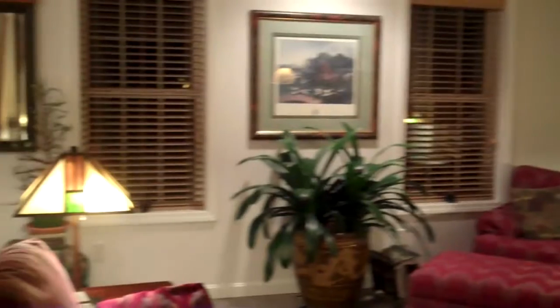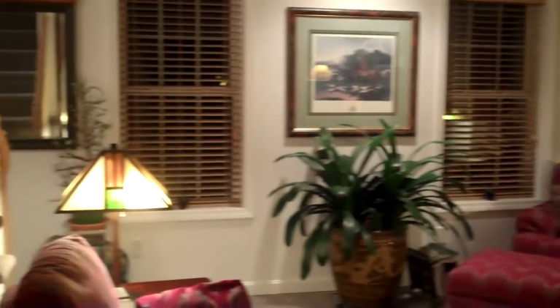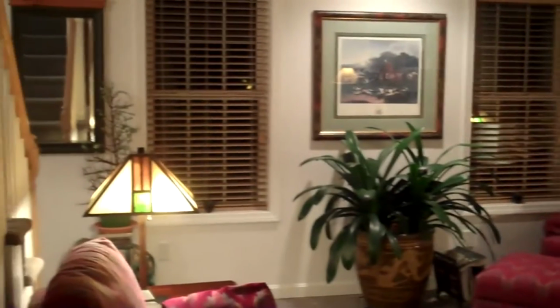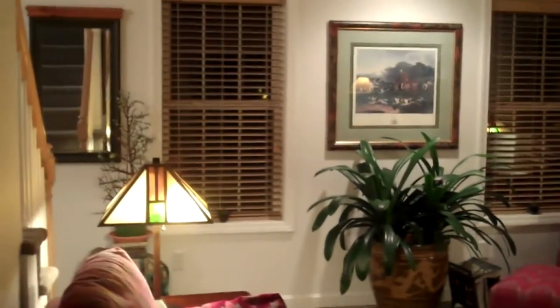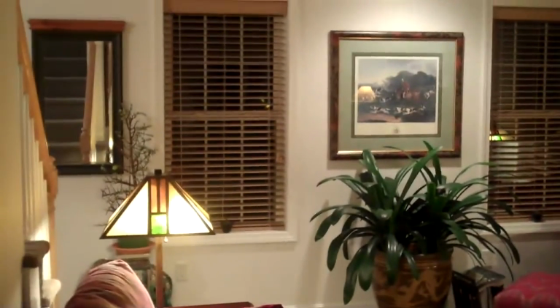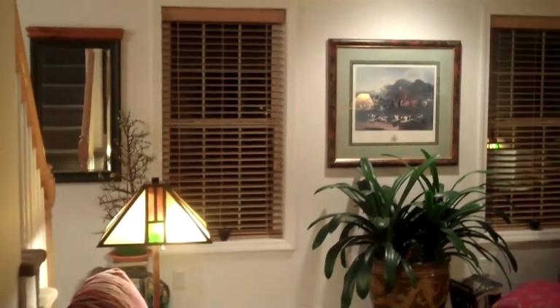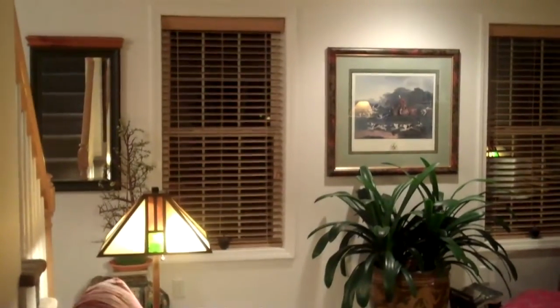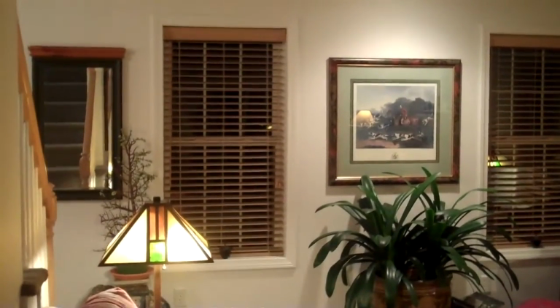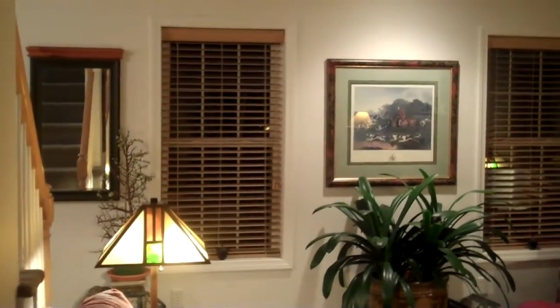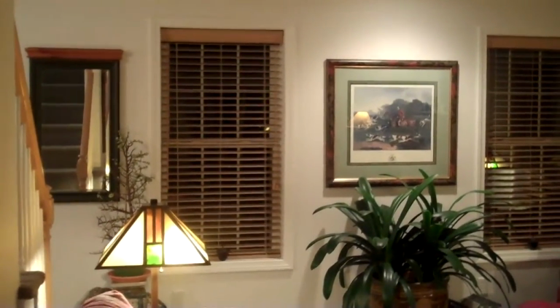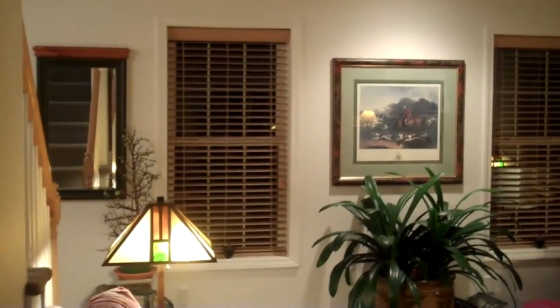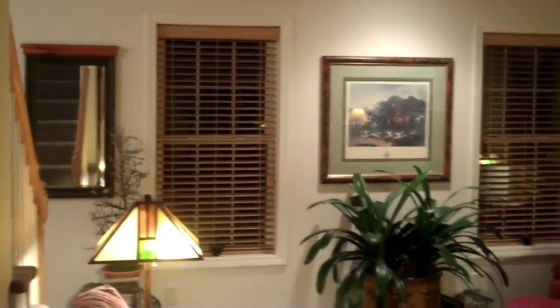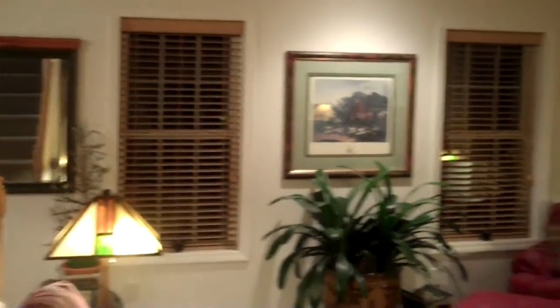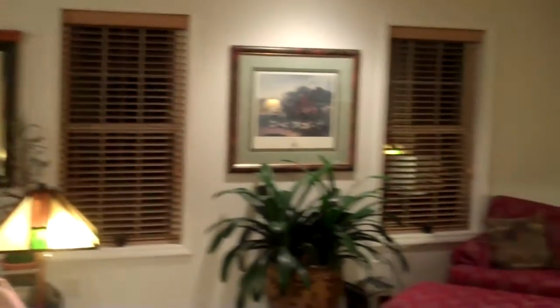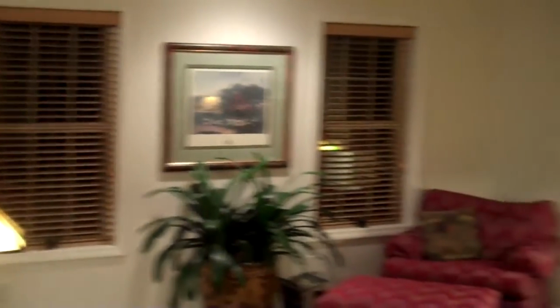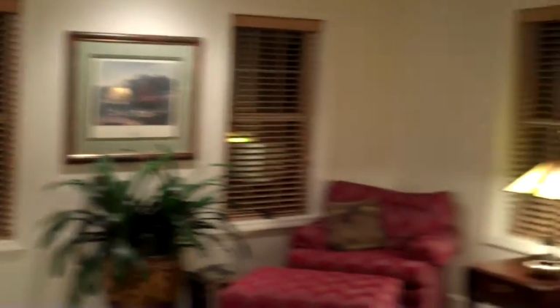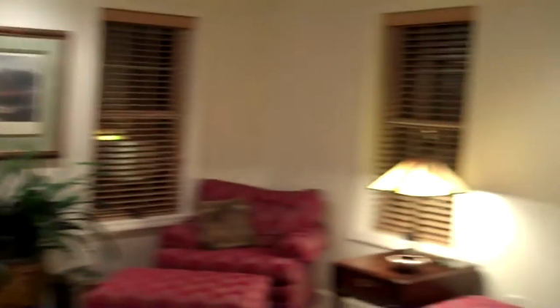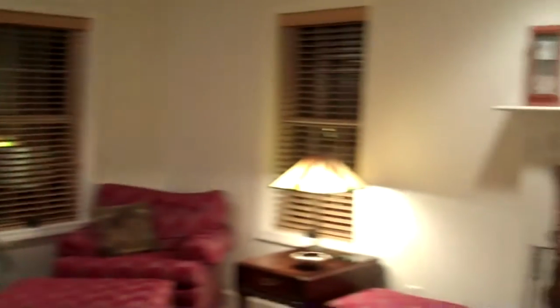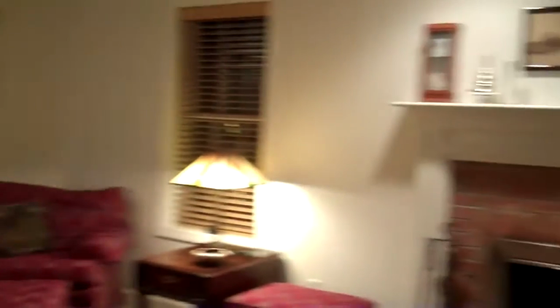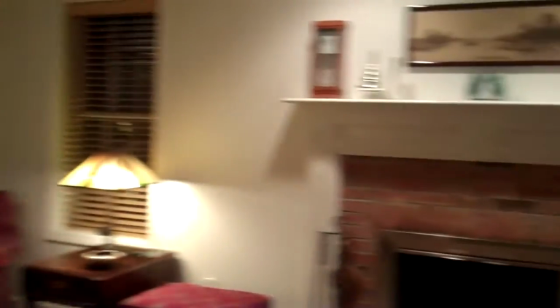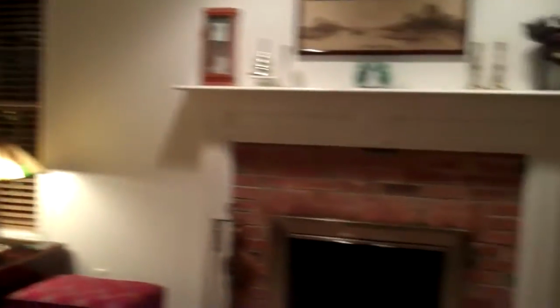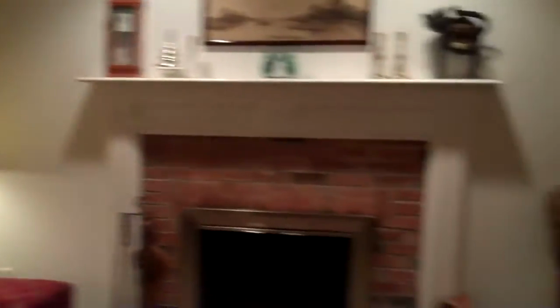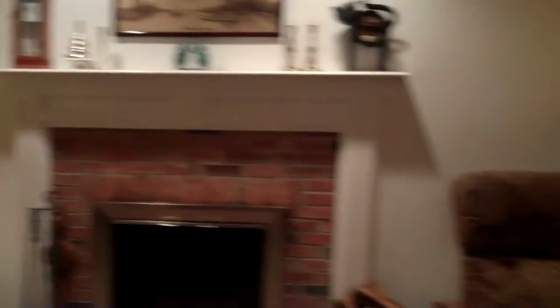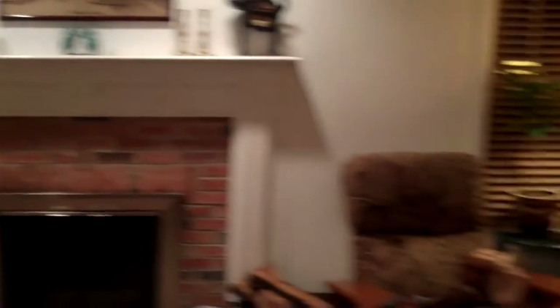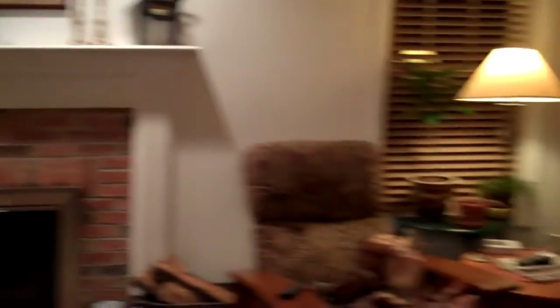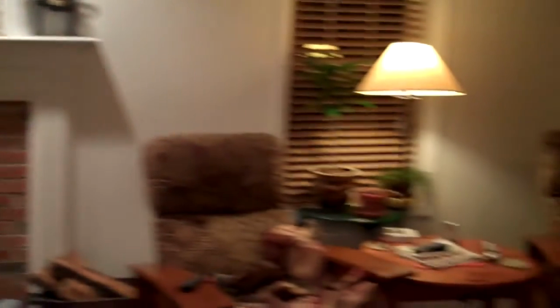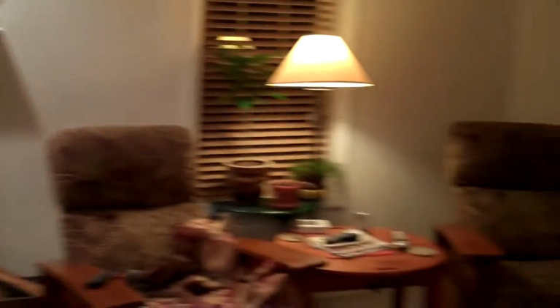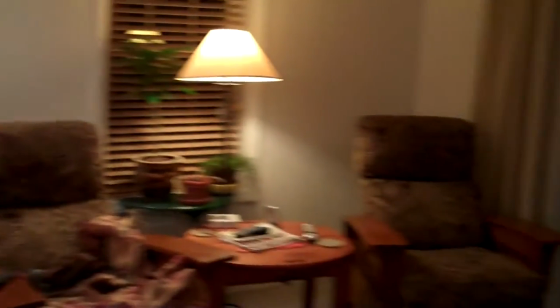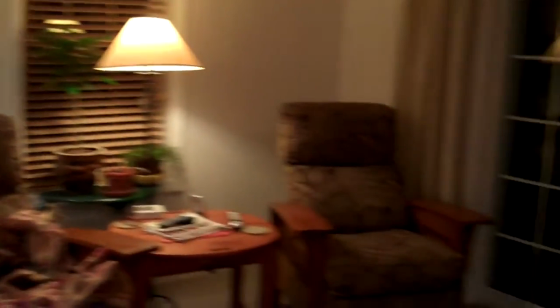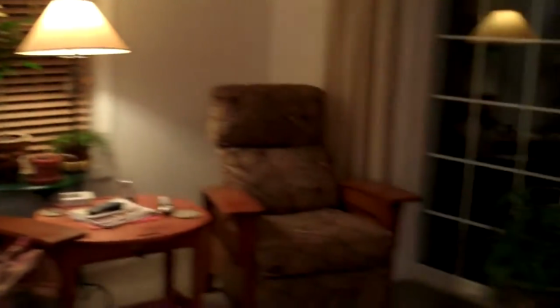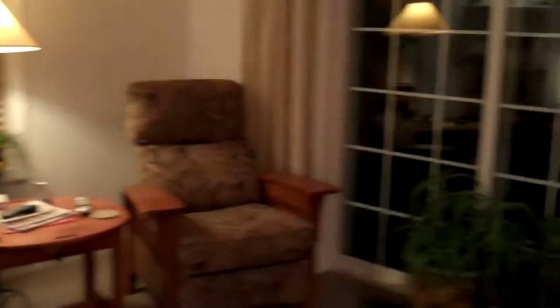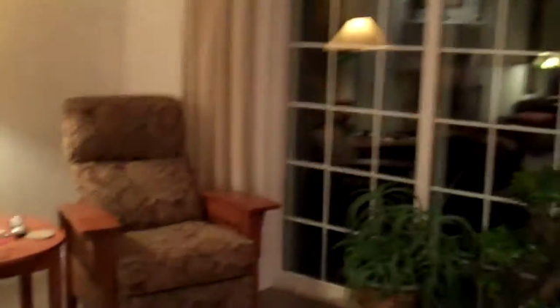You've got three bedrooms and another full bath upstairs. Let's go take a look outside.